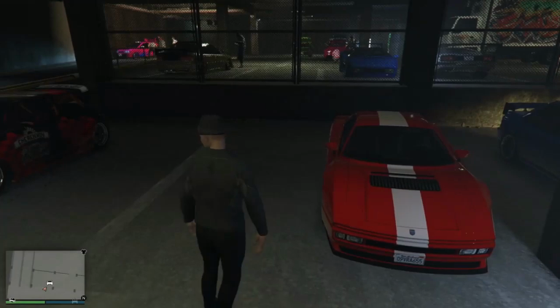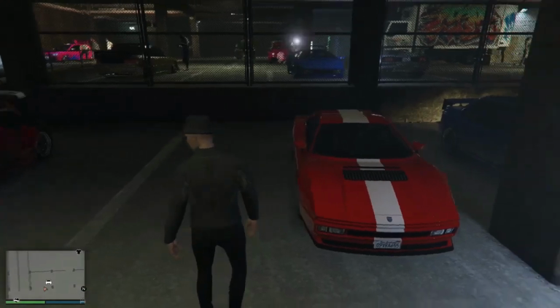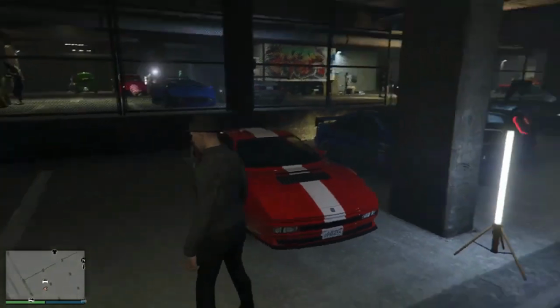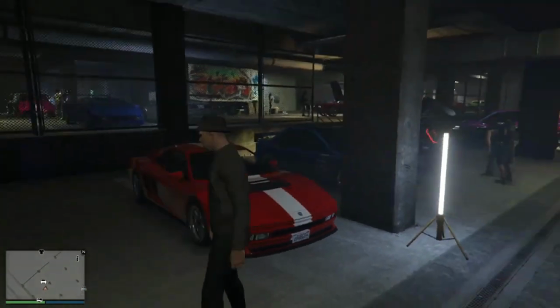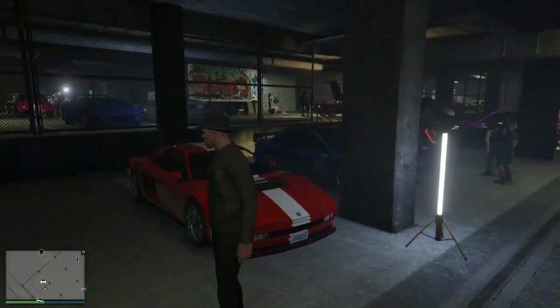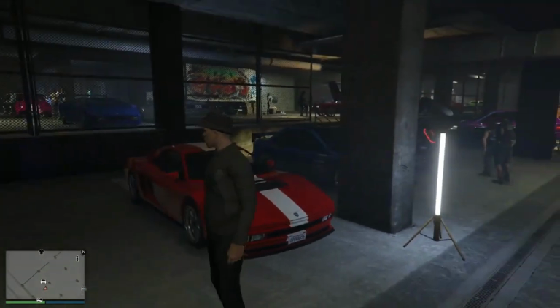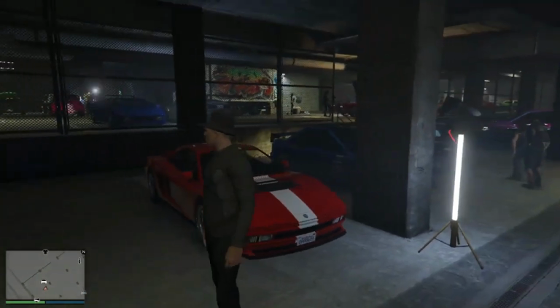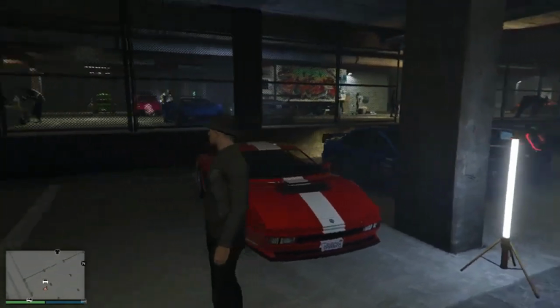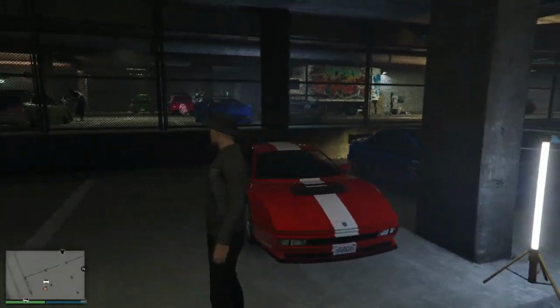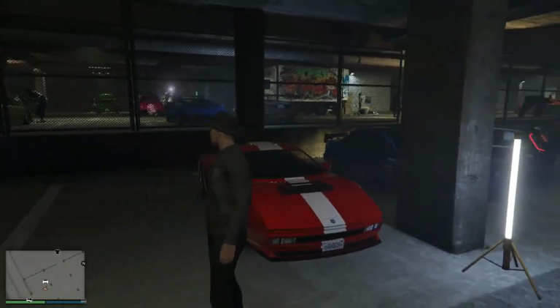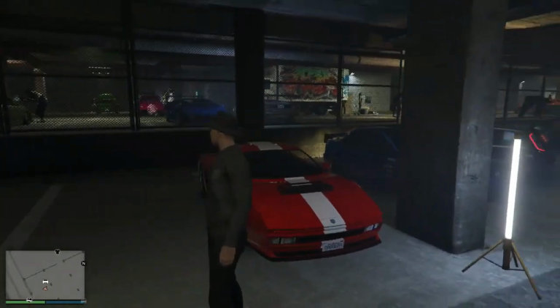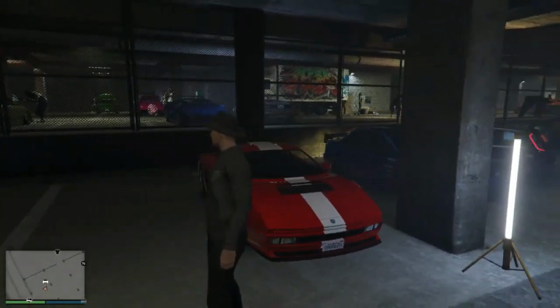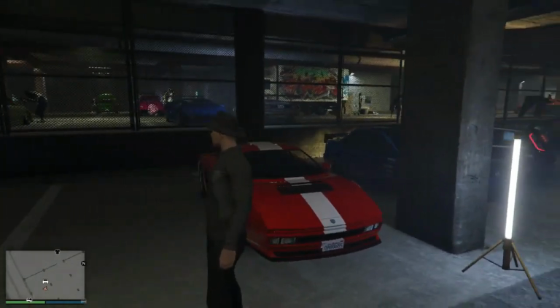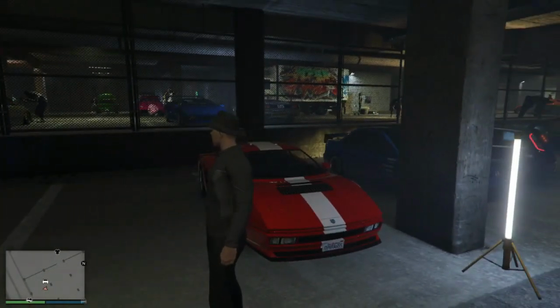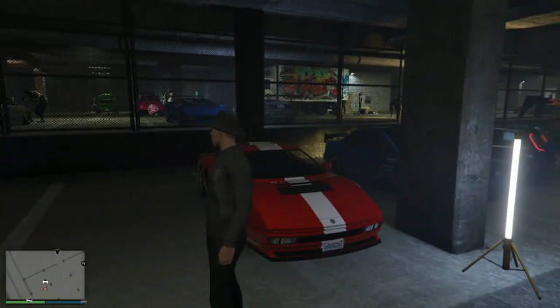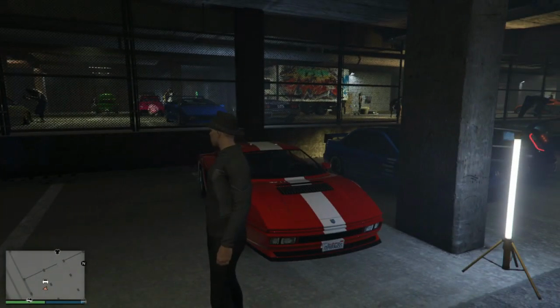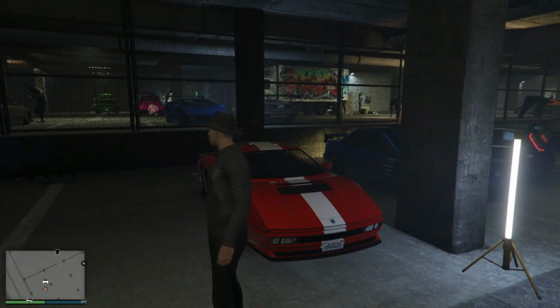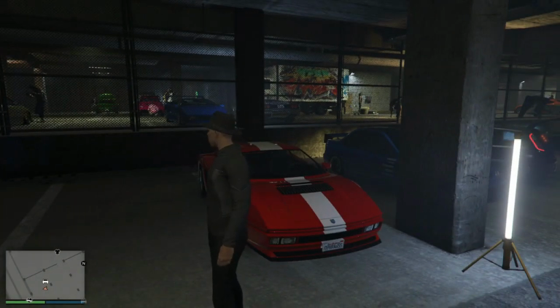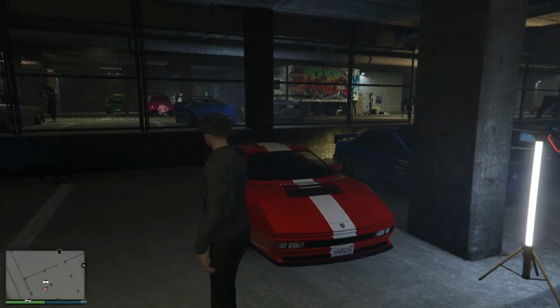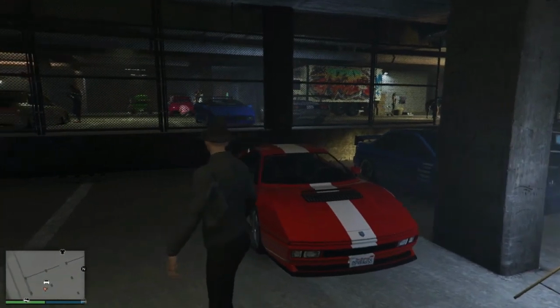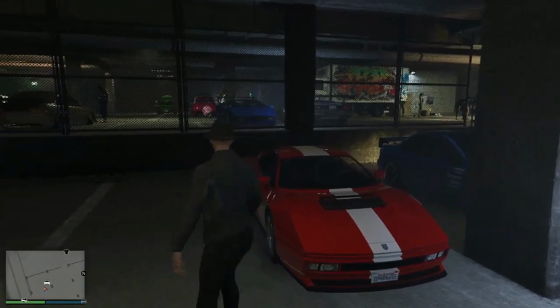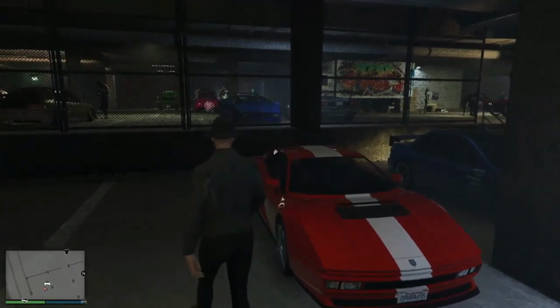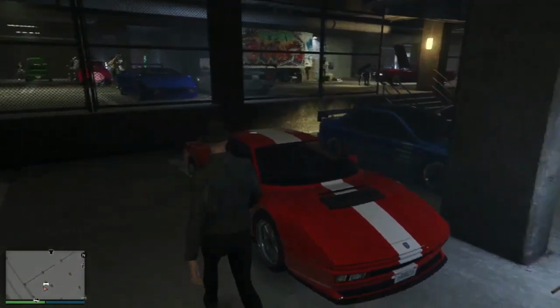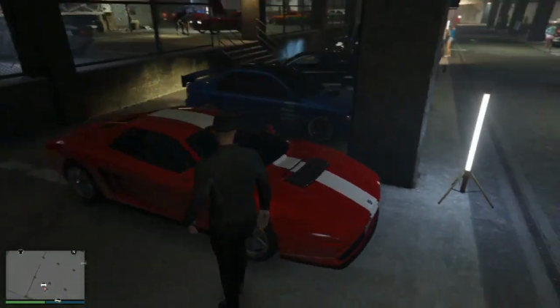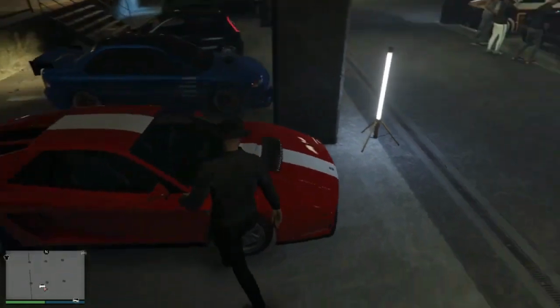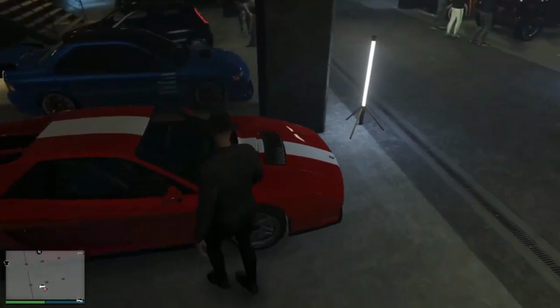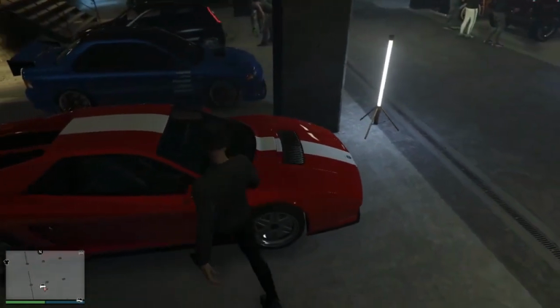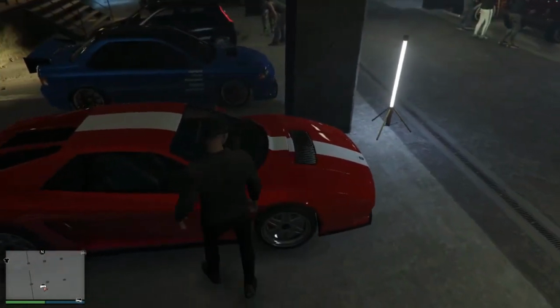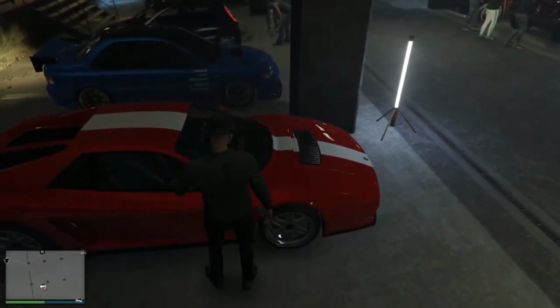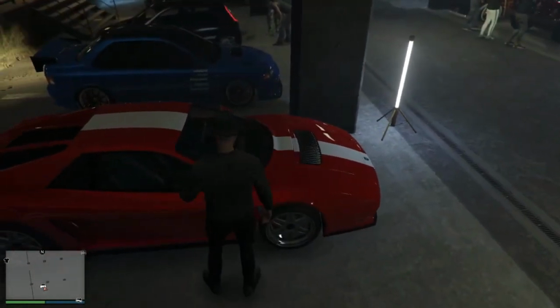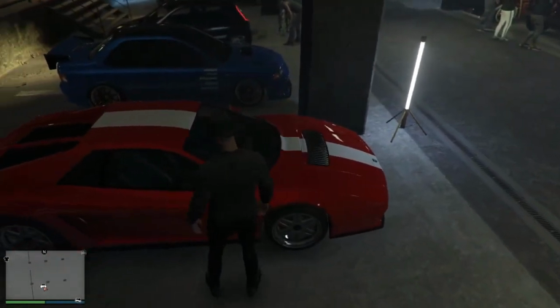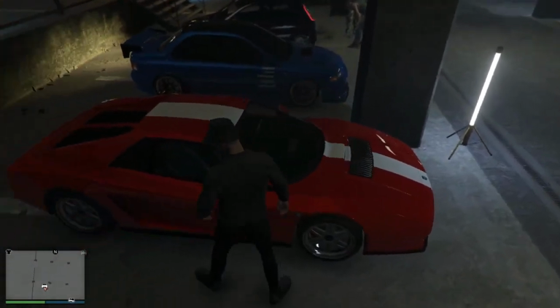Okay guys, we're gonna be testing the test drives again. So let's start with the cheap classic. This is the podium vehicle, so let's give this thing a test drive.